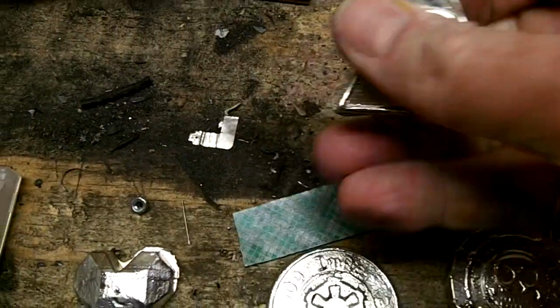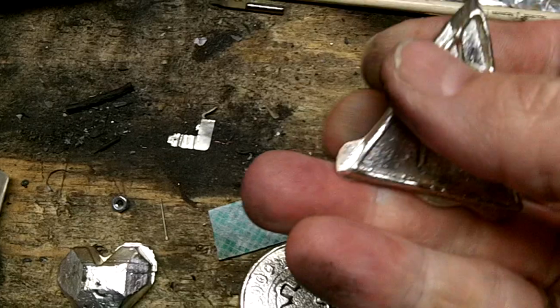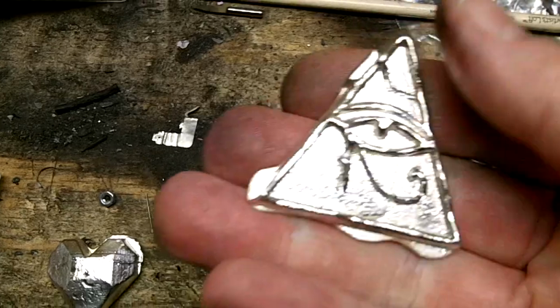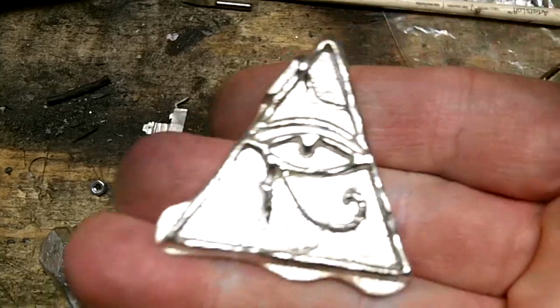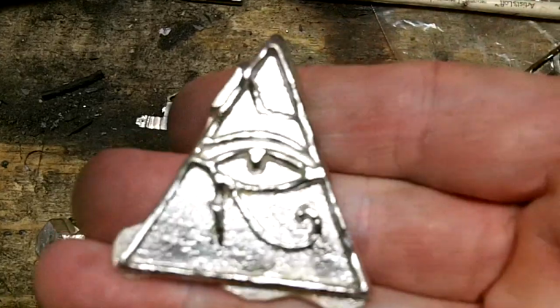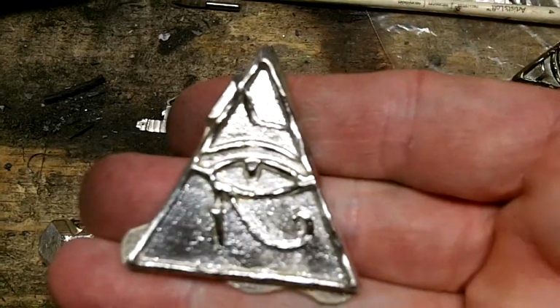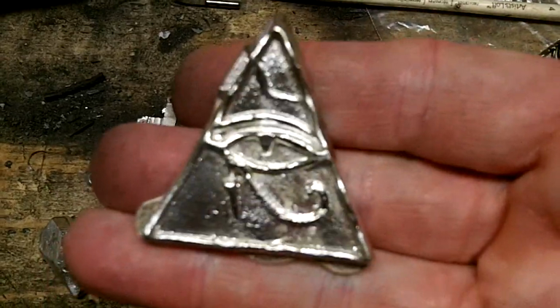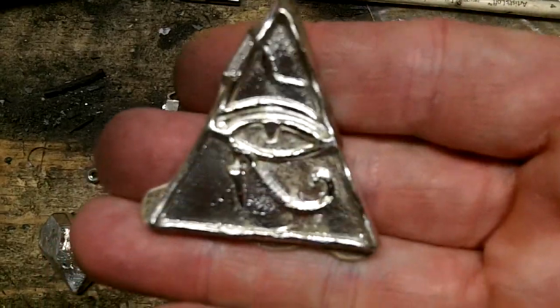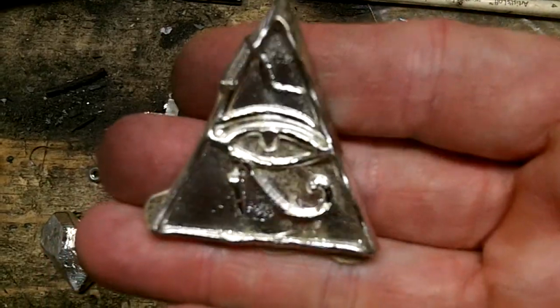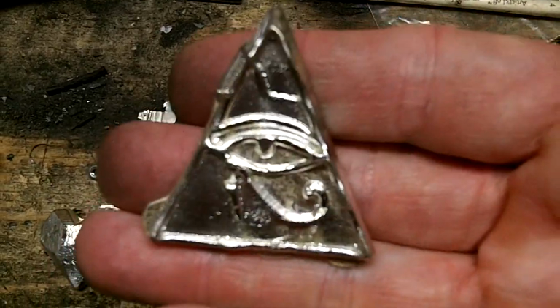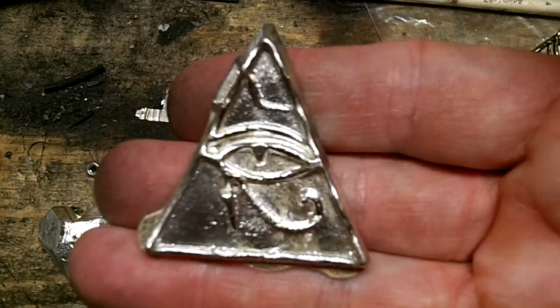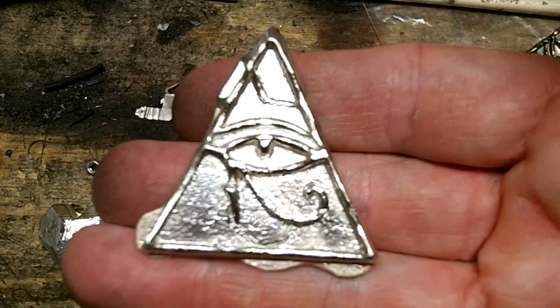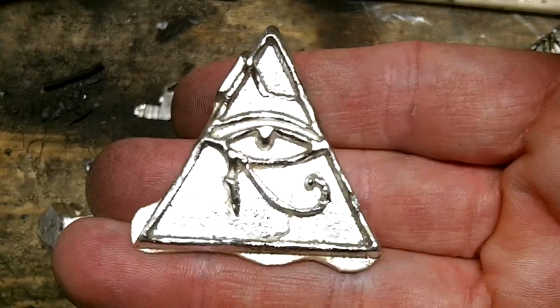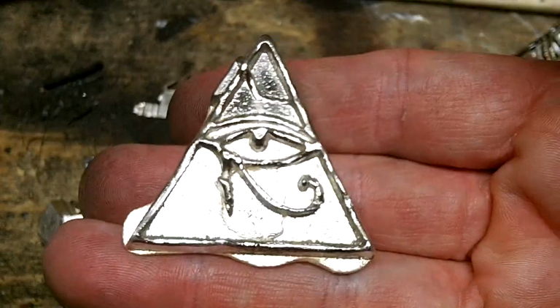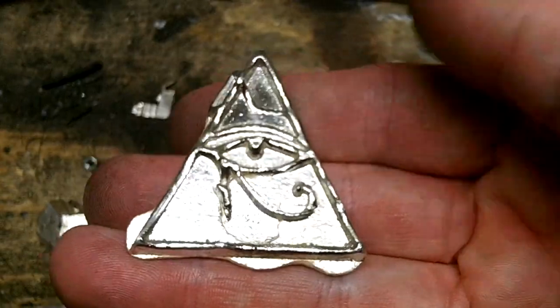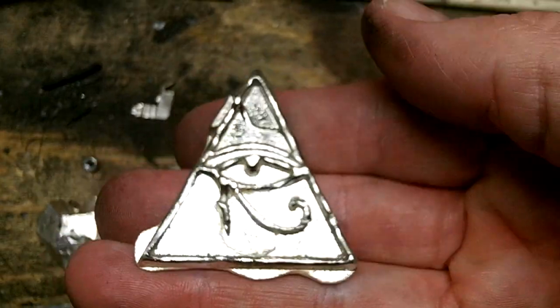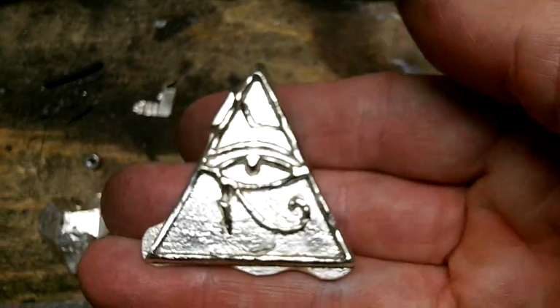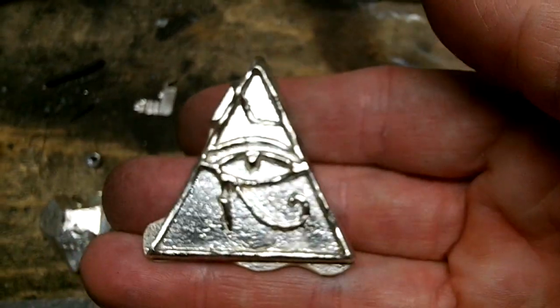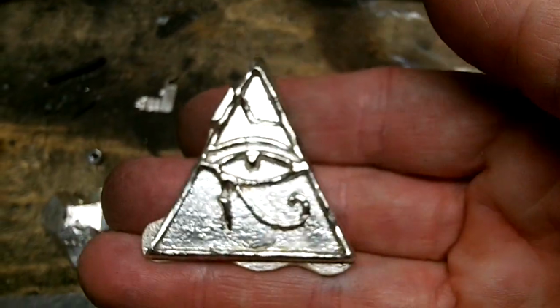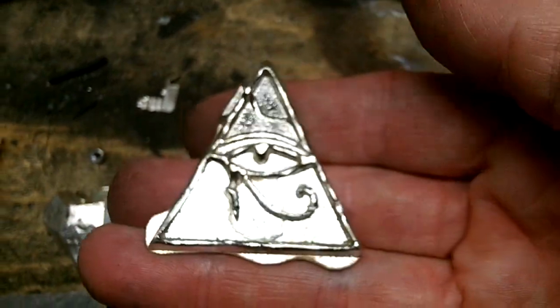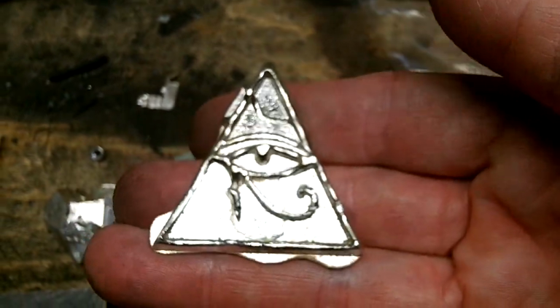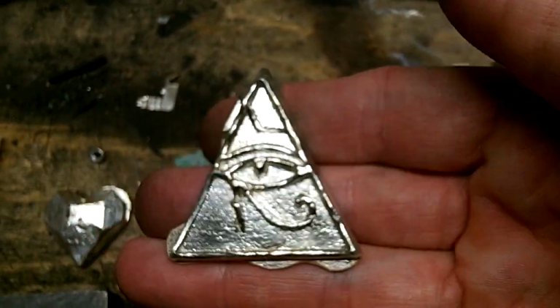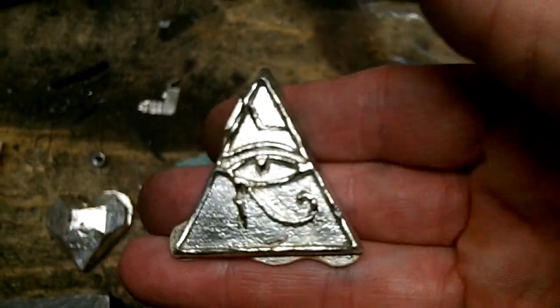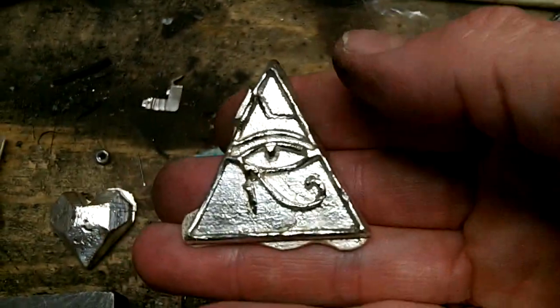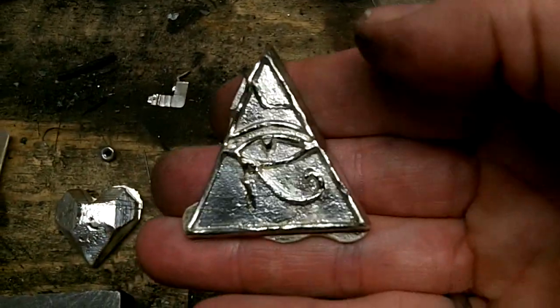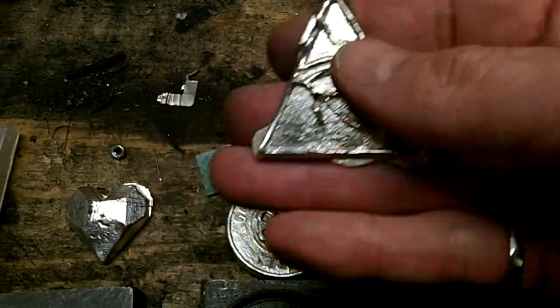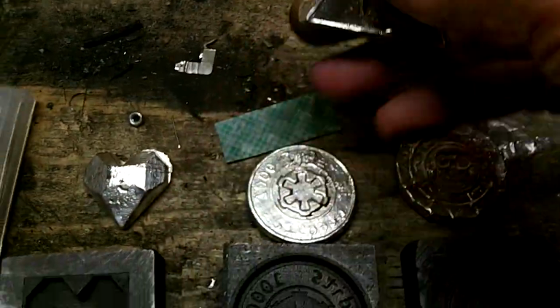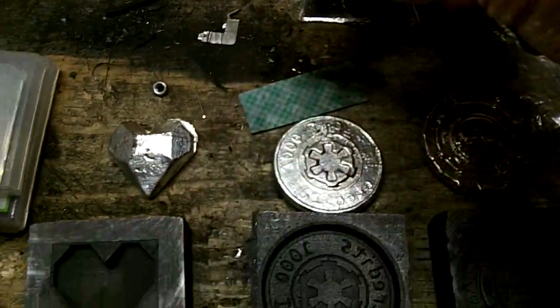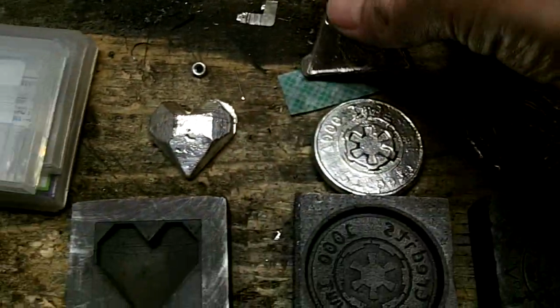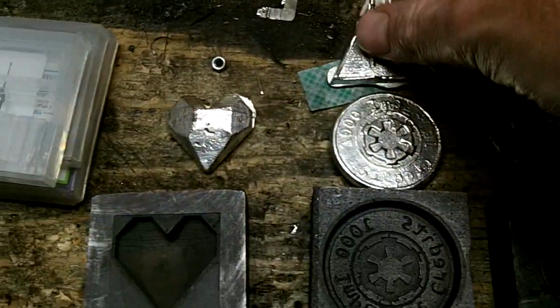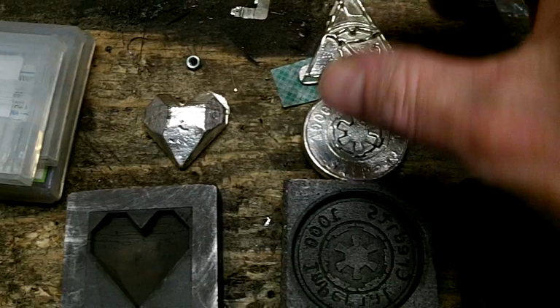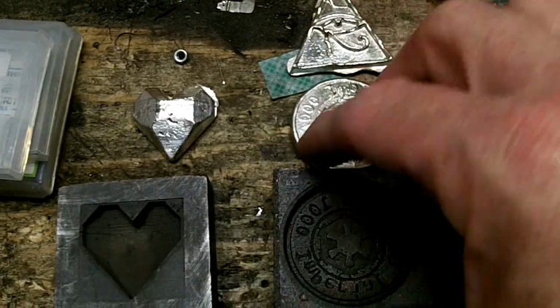And here's the finished Illuminati. I've still got to trim it, shine it, et cetera.